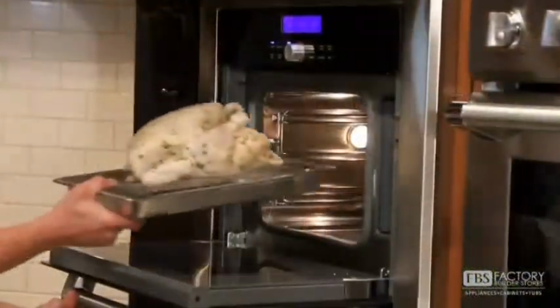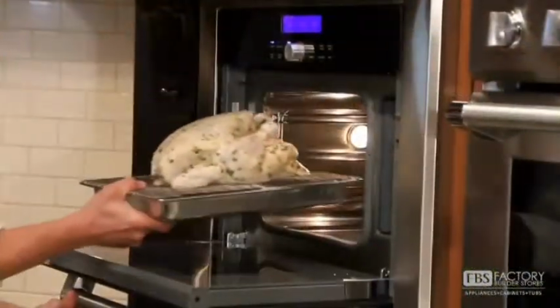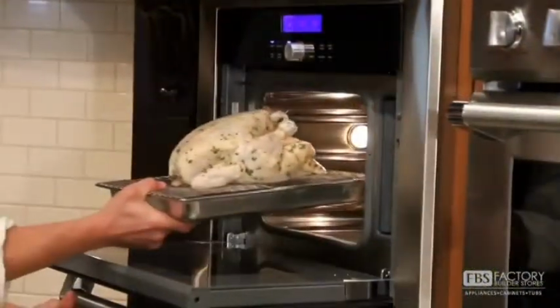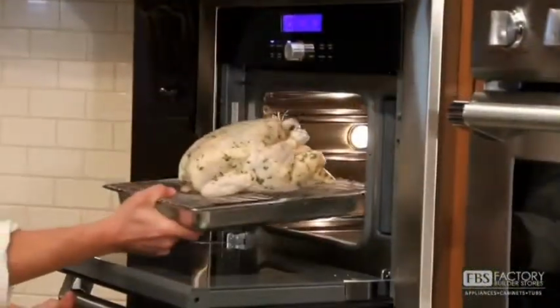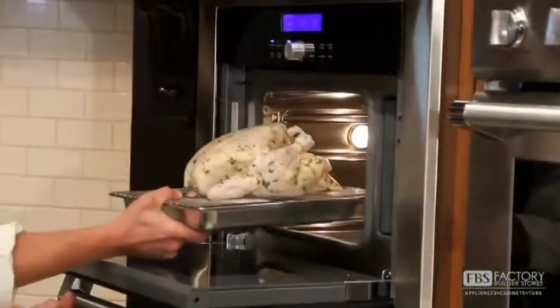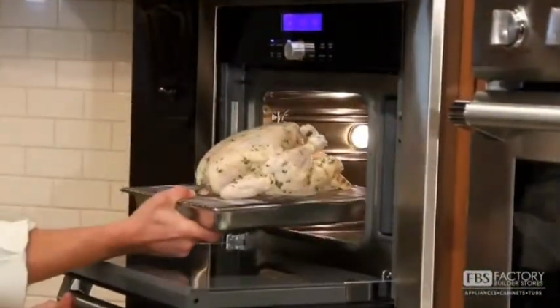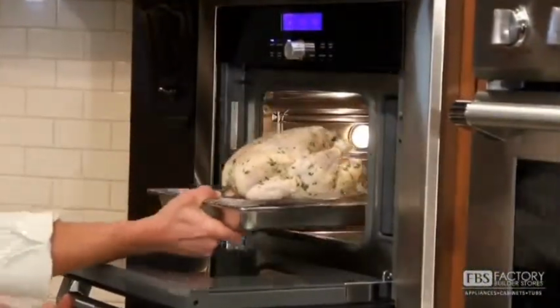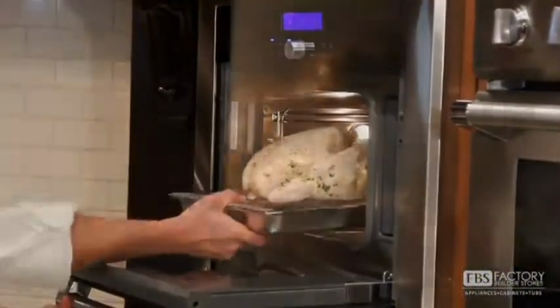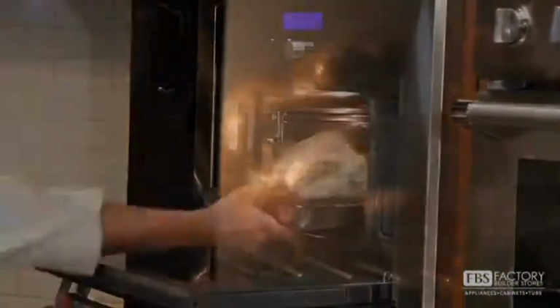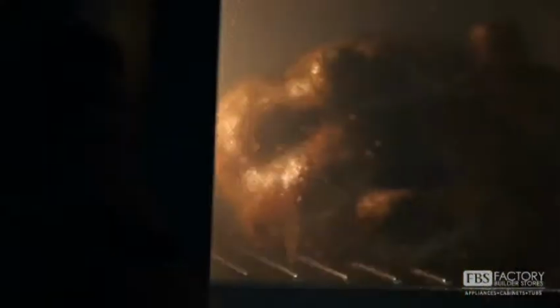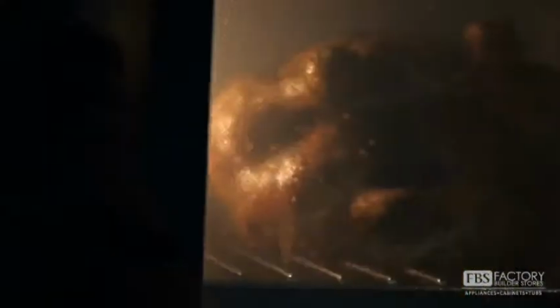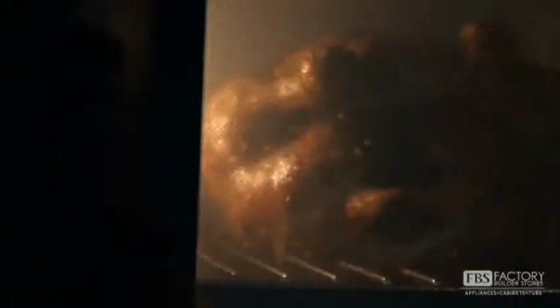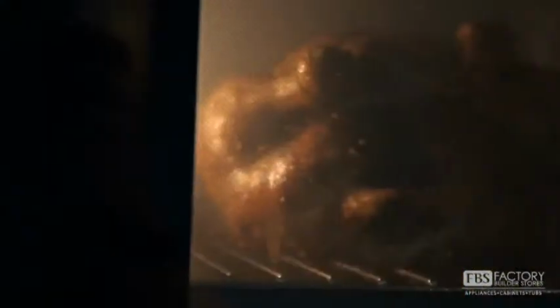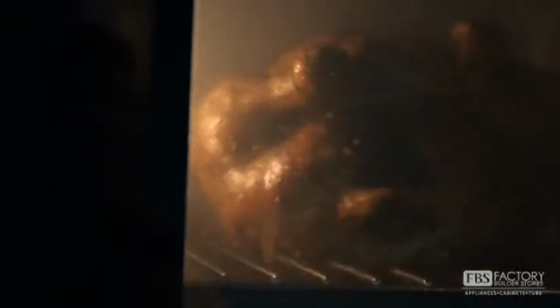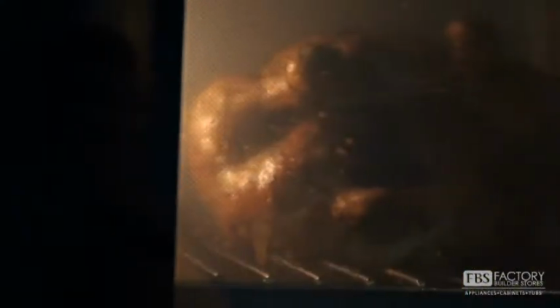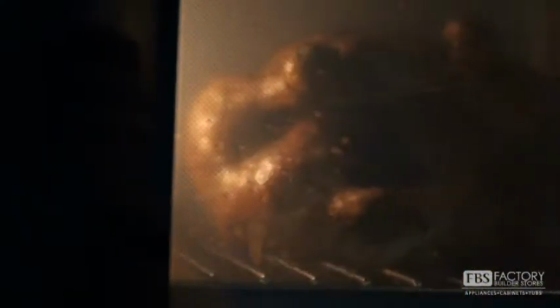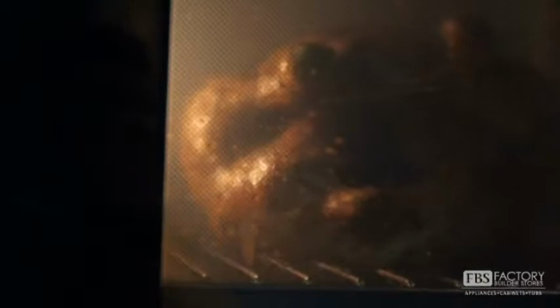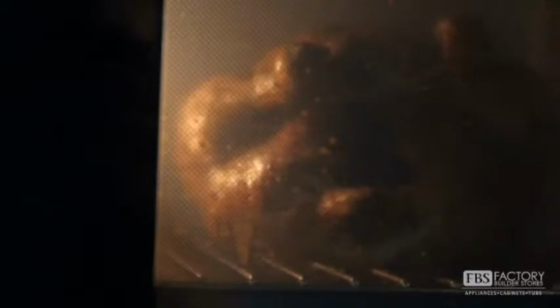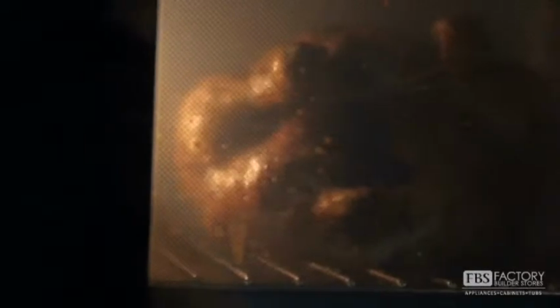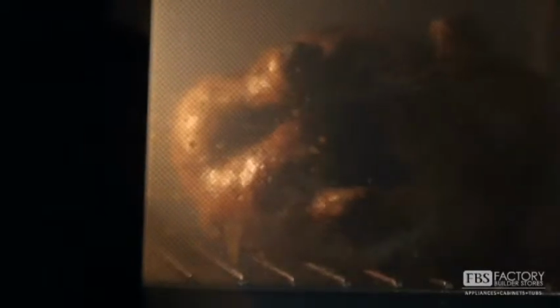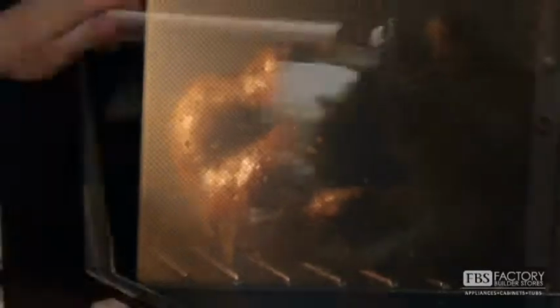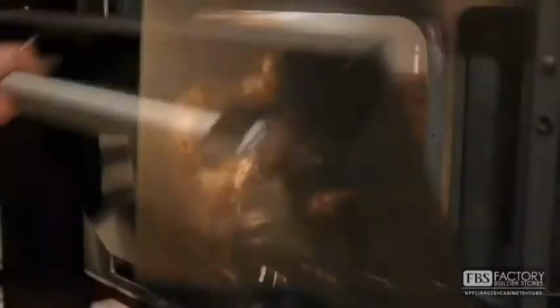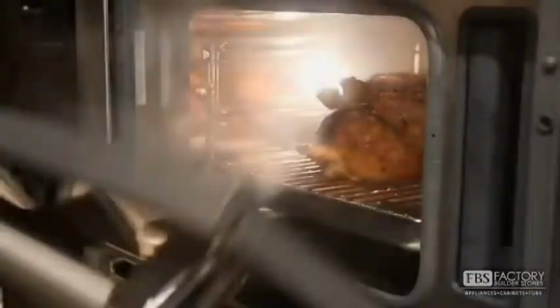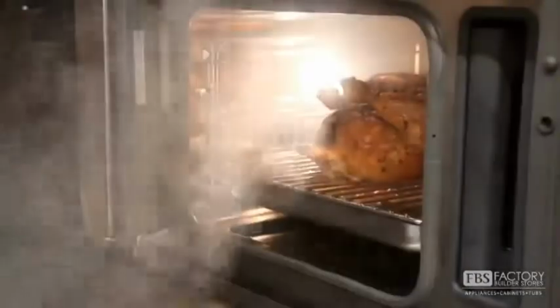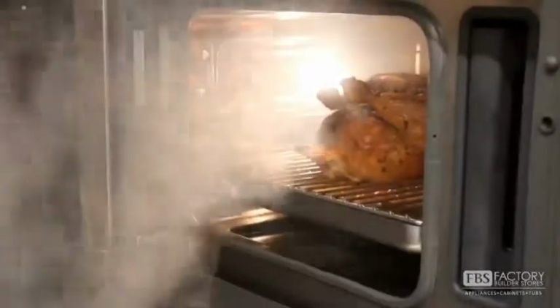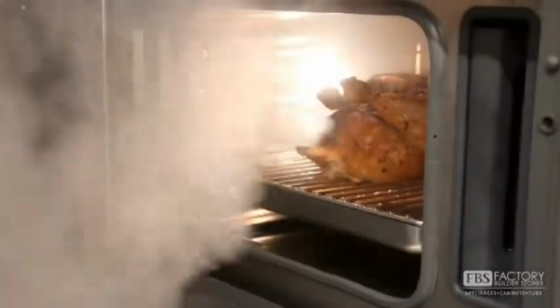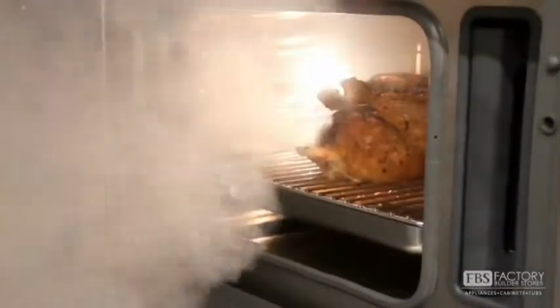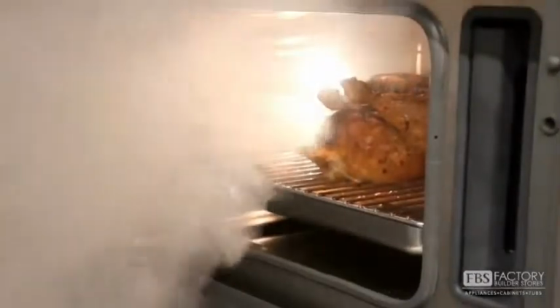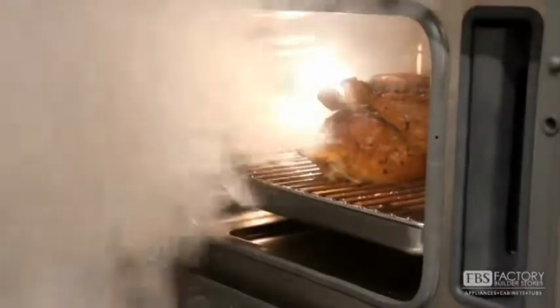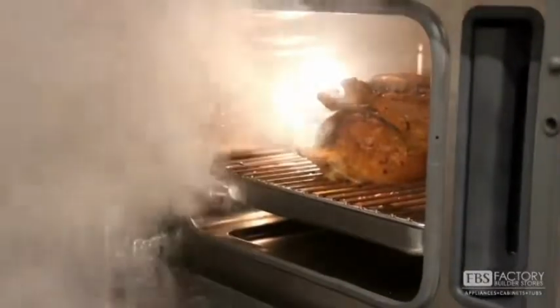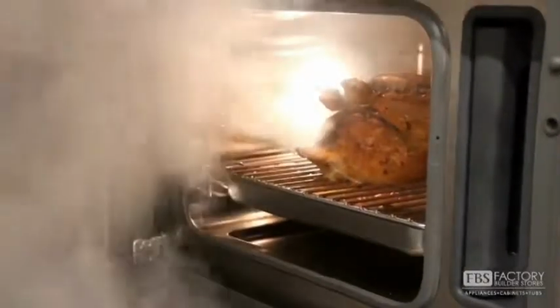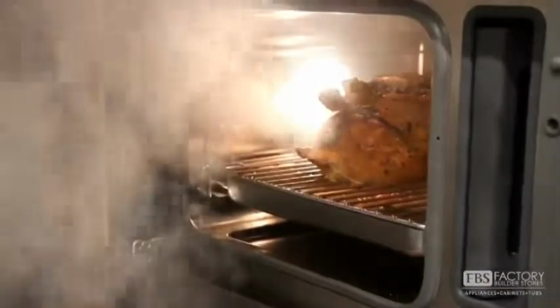If you're unsure about the temperature of your food, always use a meat thermometer, or in the new ovens you can use the meat probe.